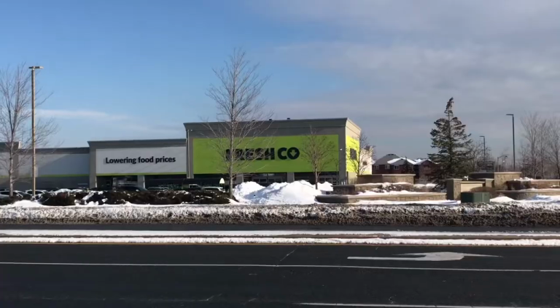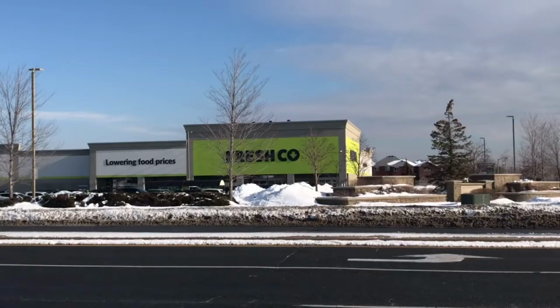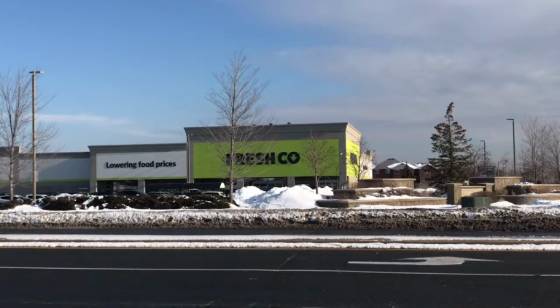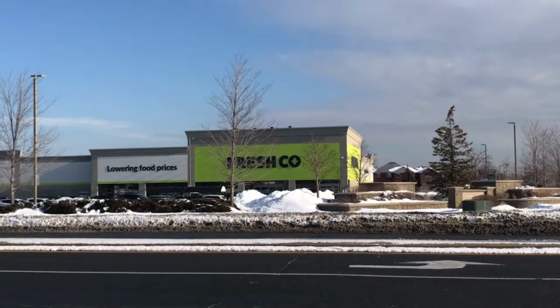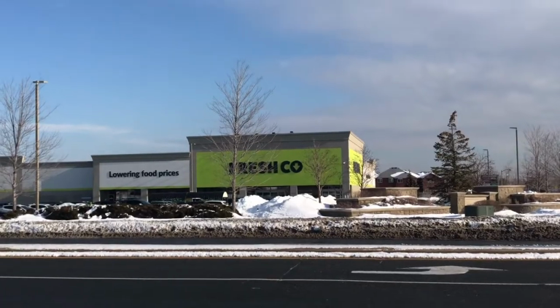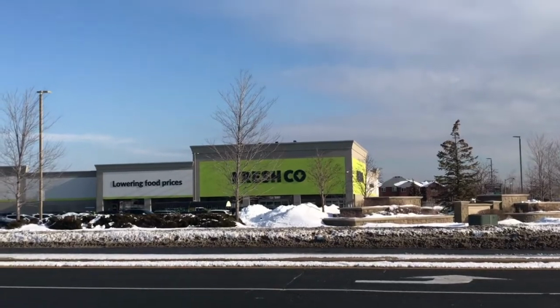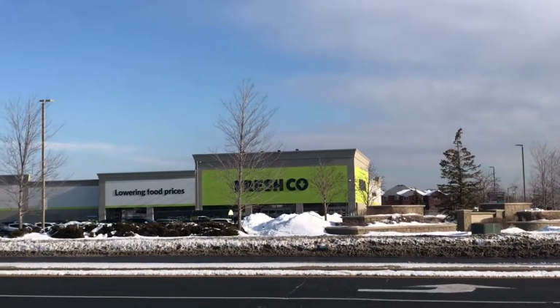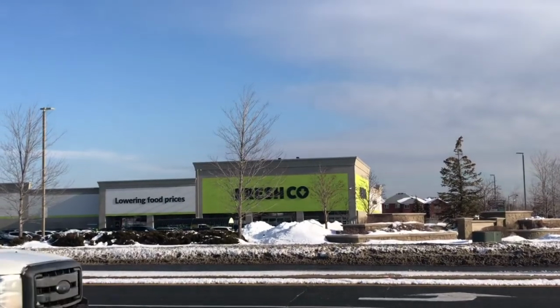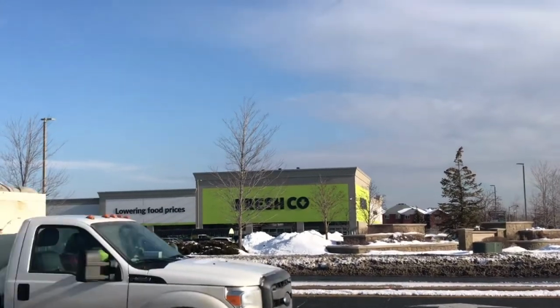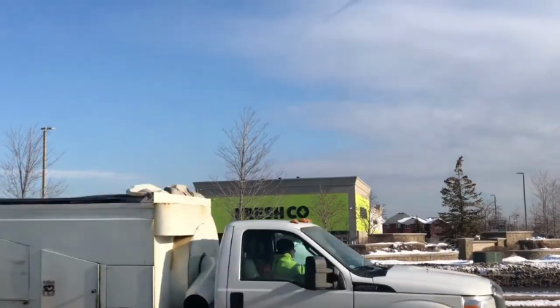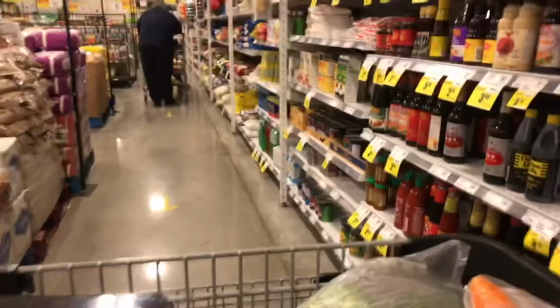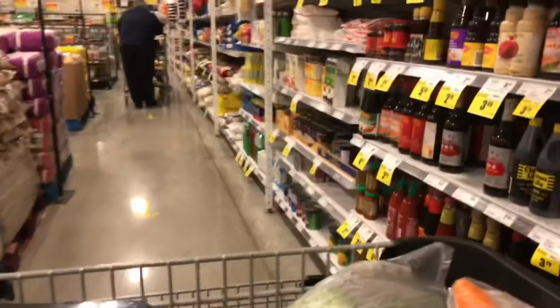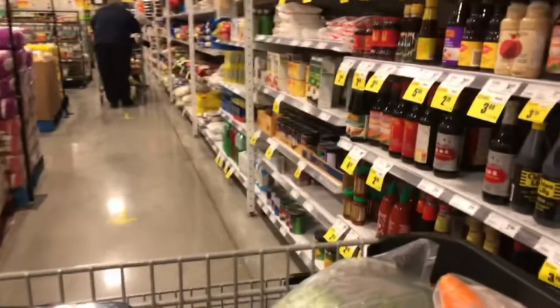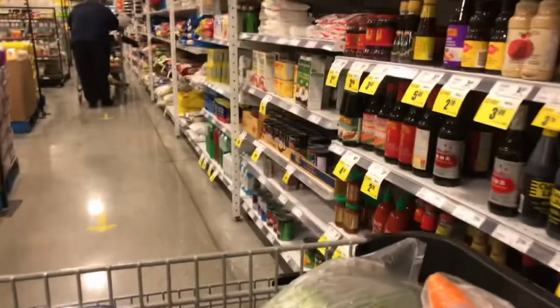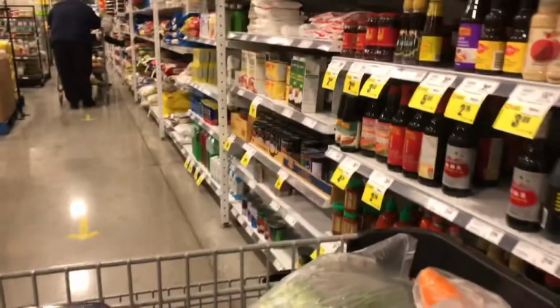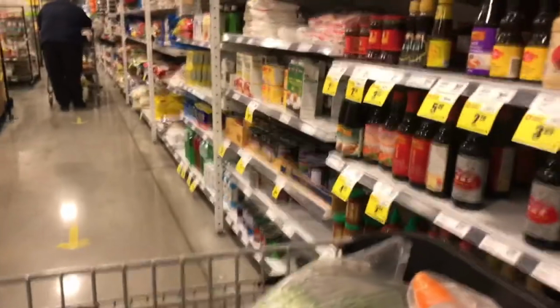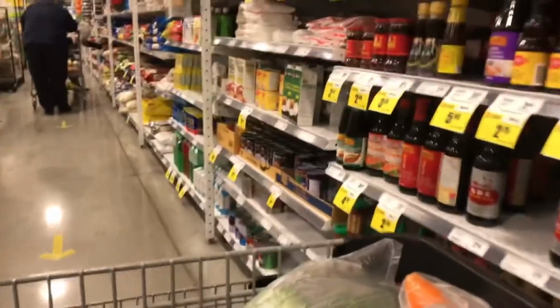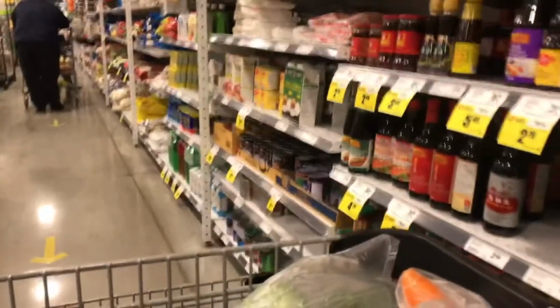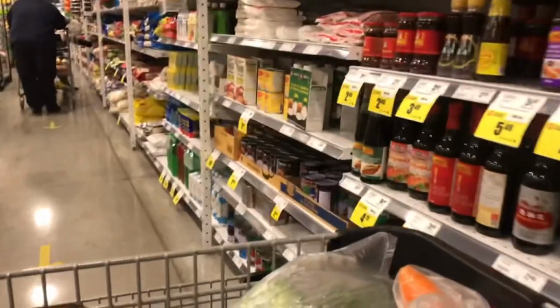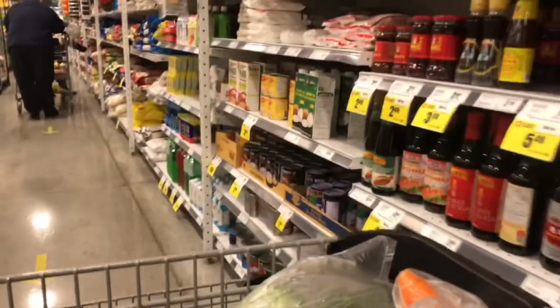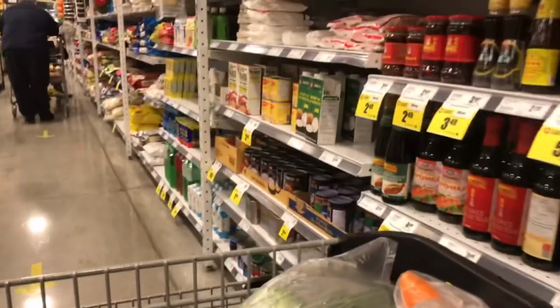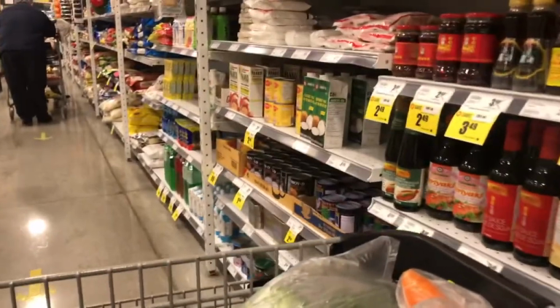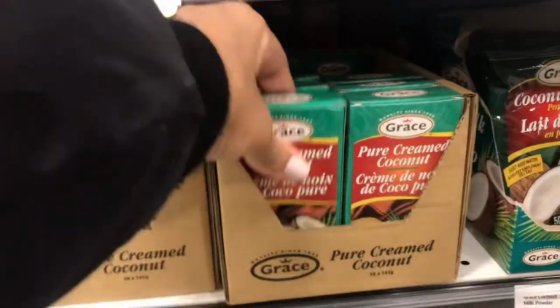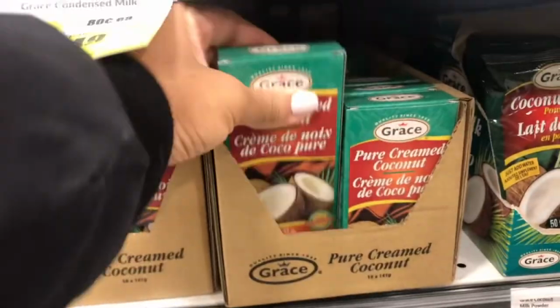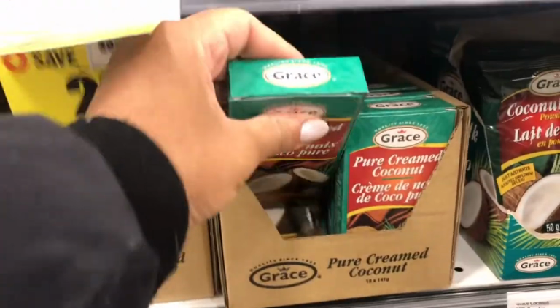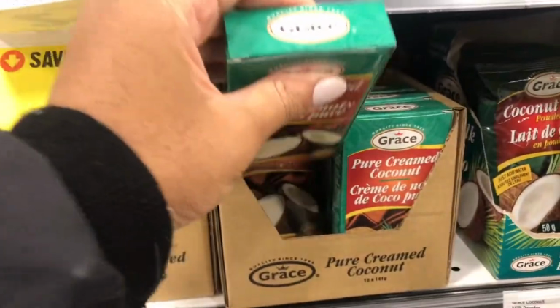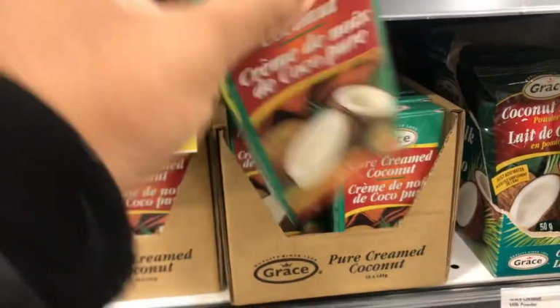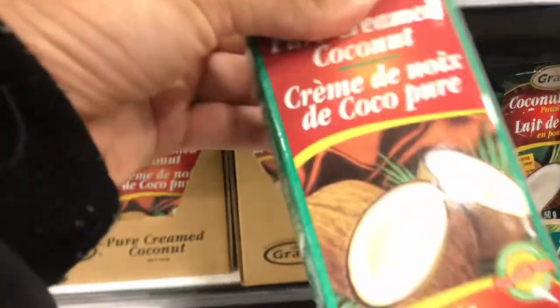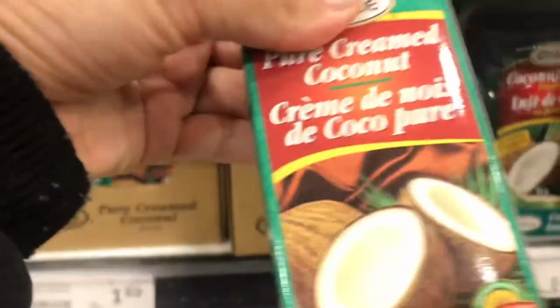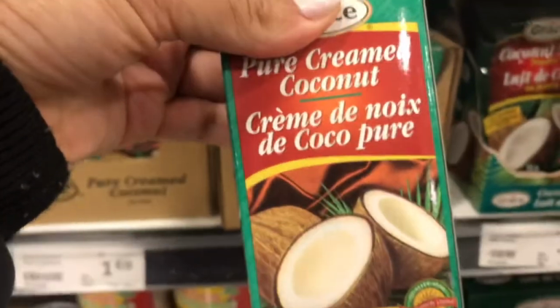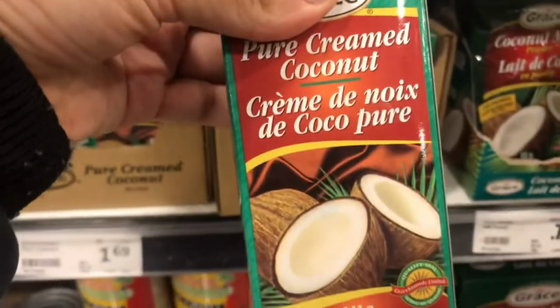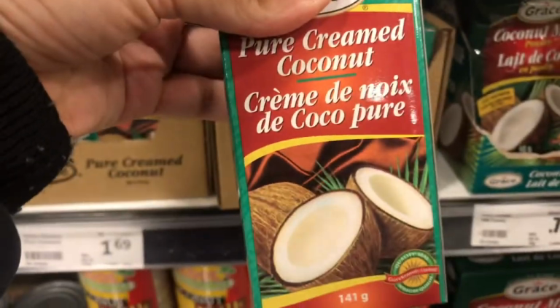Hey everyone, it's Carrie Ann Kimberly and welcome to today's What I Eat in a Day, Daniel Fast Edition.